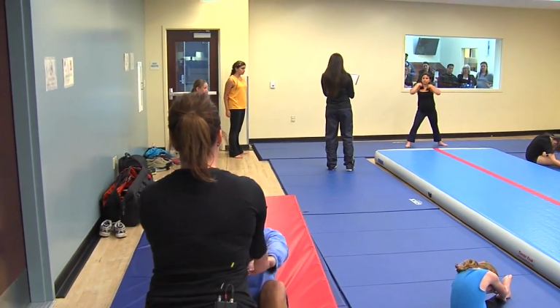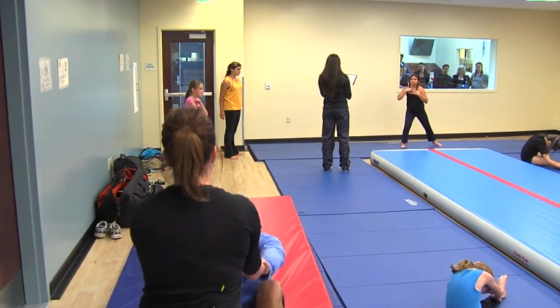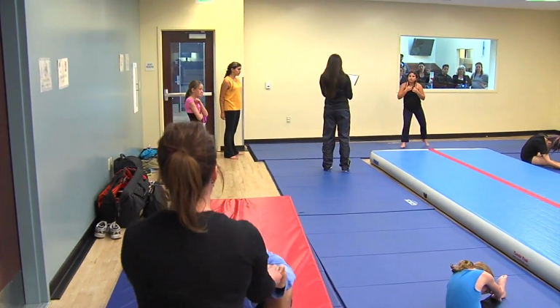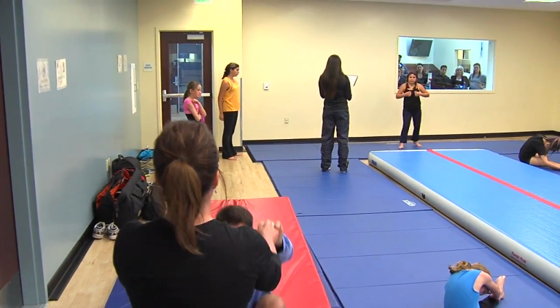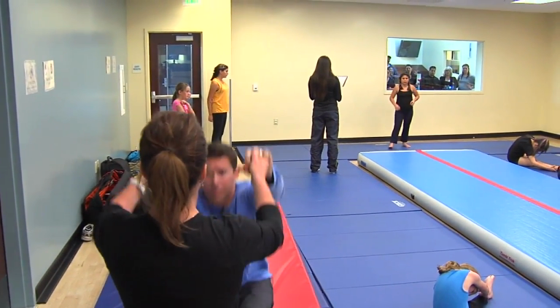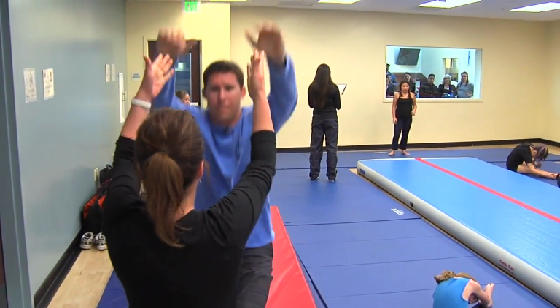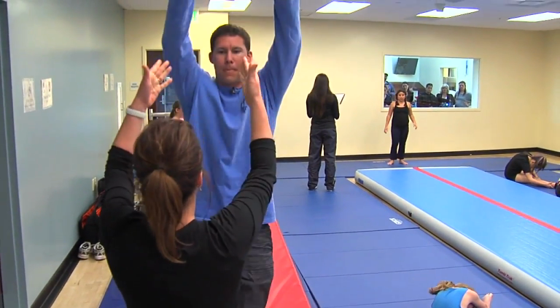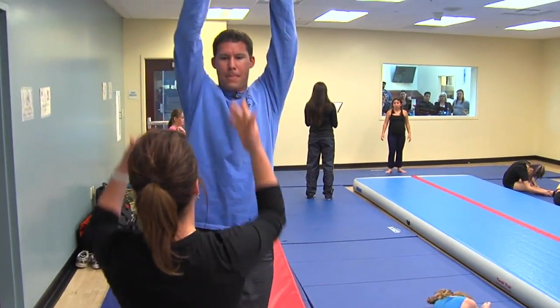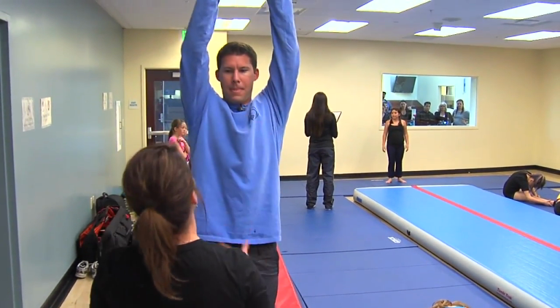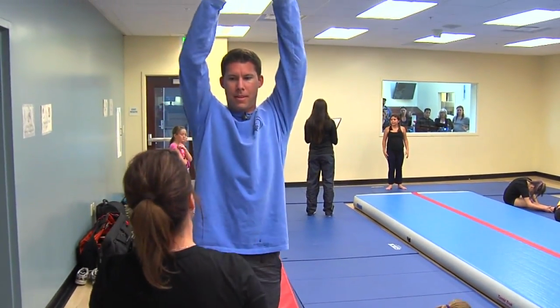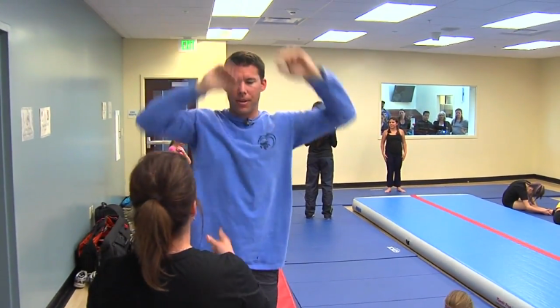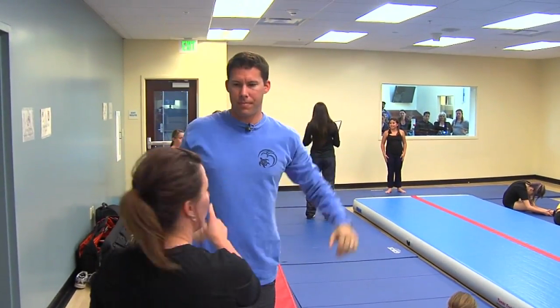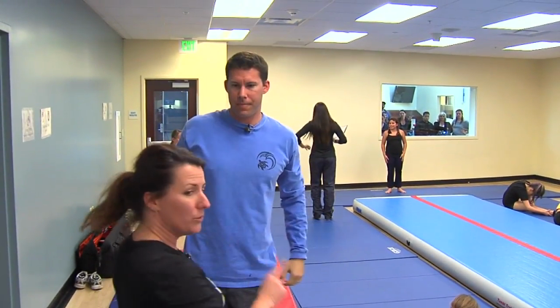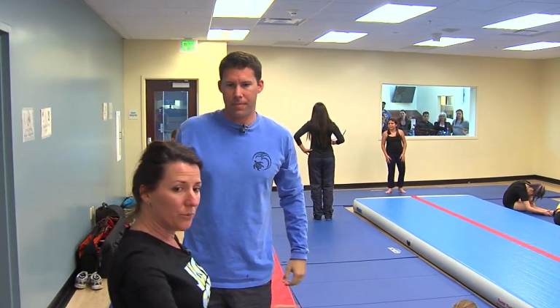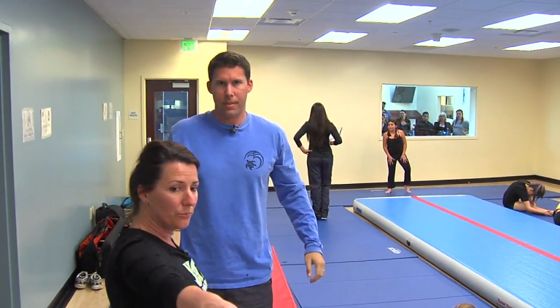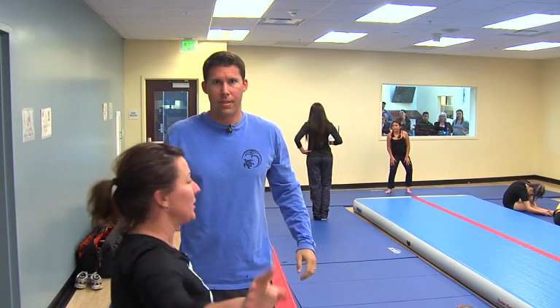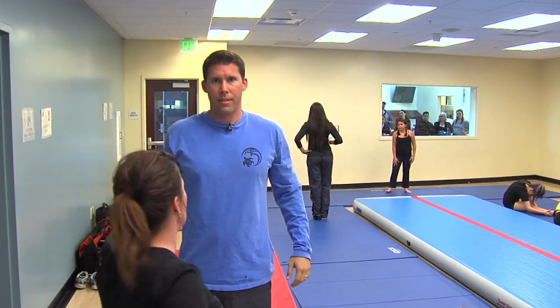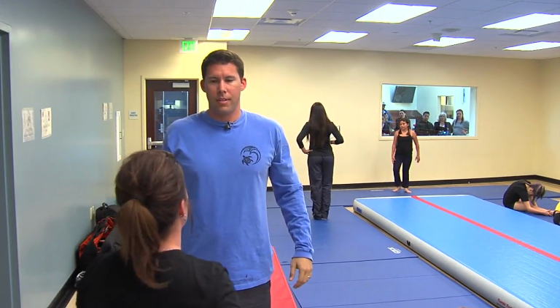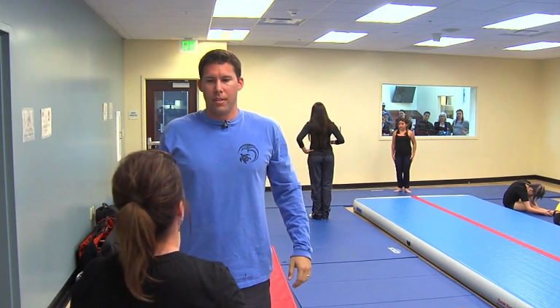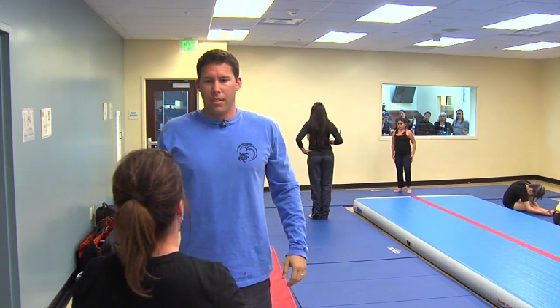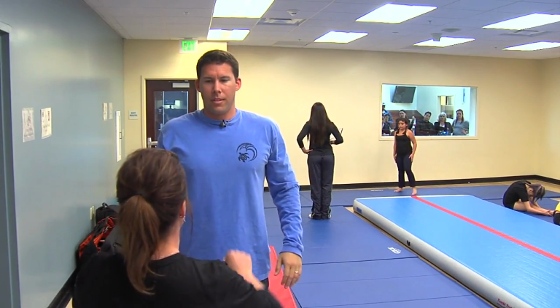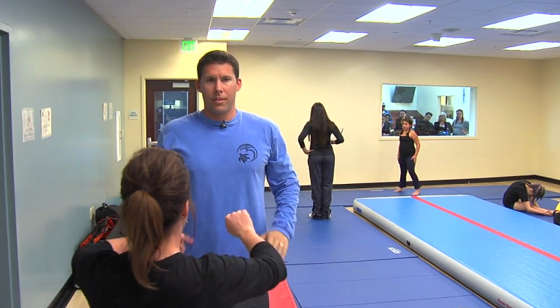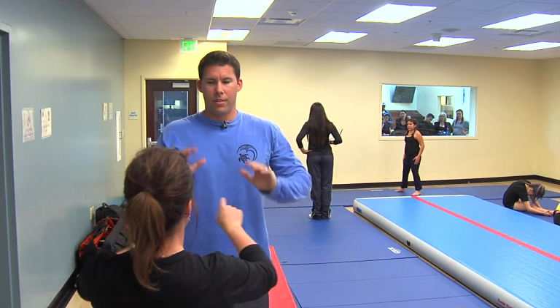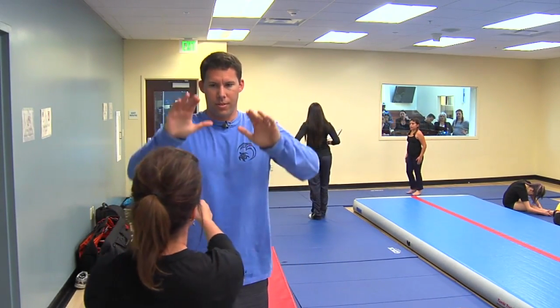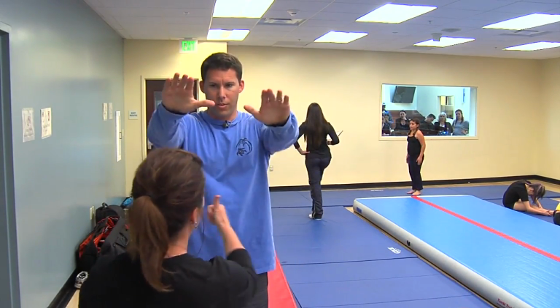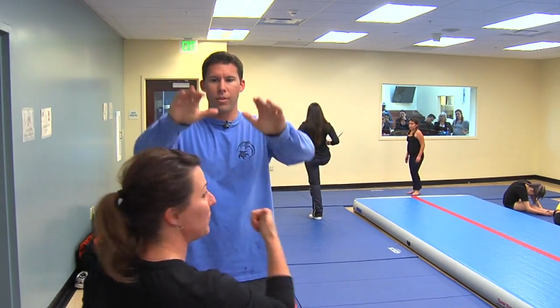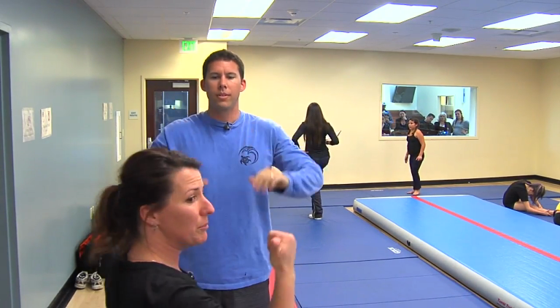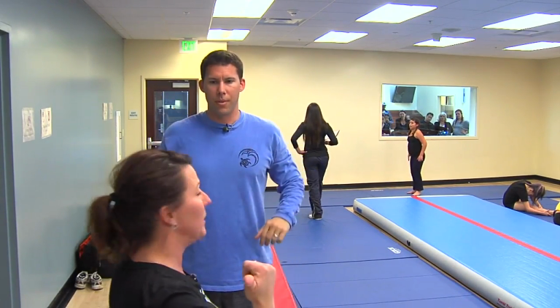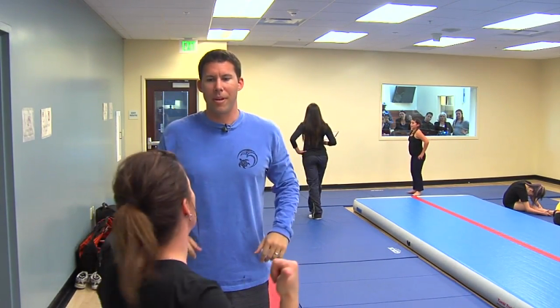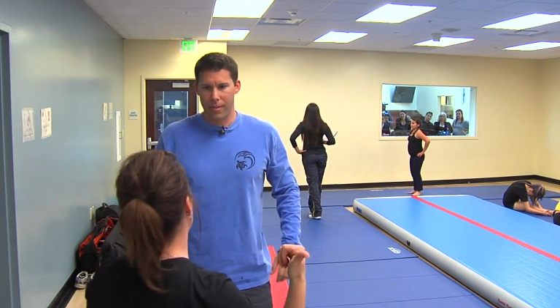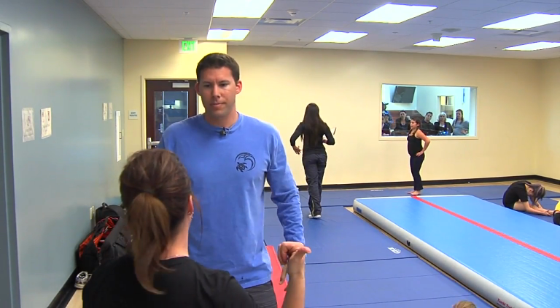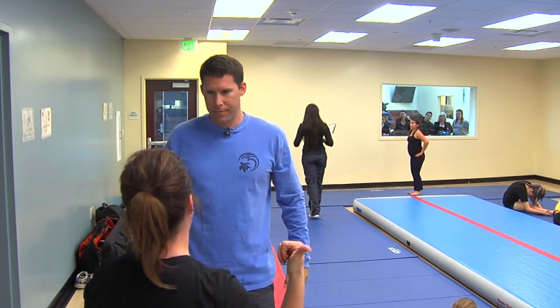The second part is right here where you're going to reach forward — go ahead and grab my hands and stand up. You want to reach into that direction as you stand up to keep the momentum going forward.